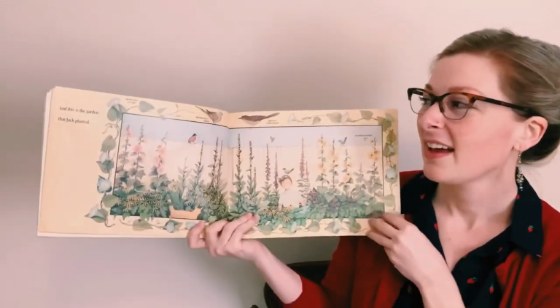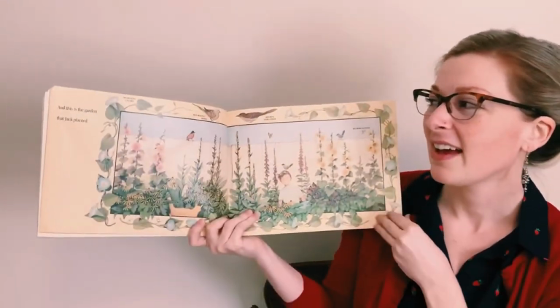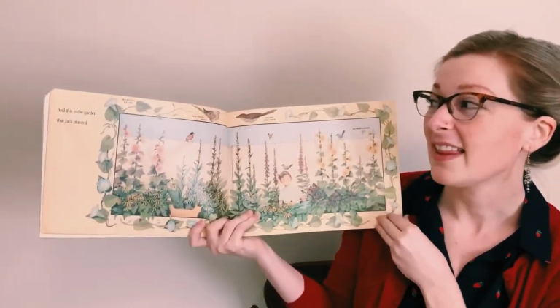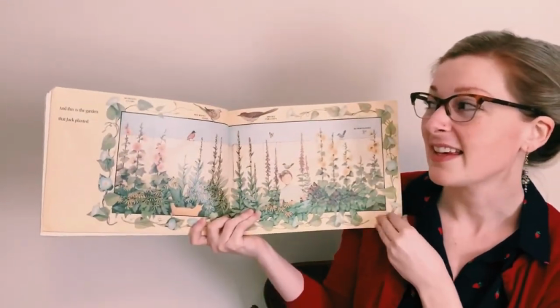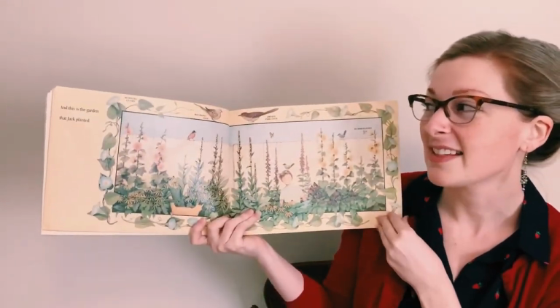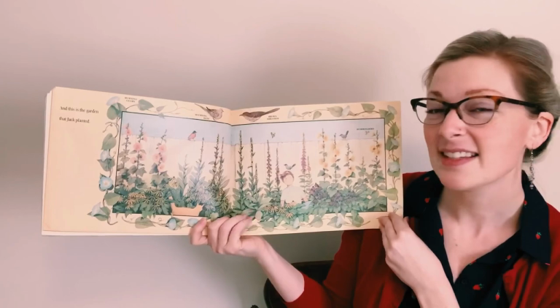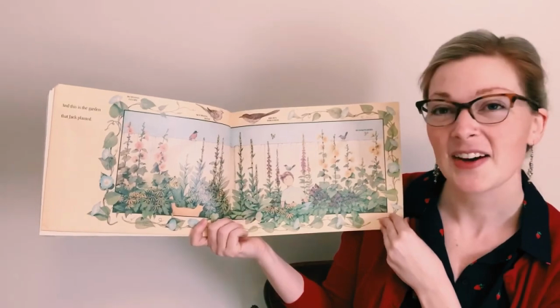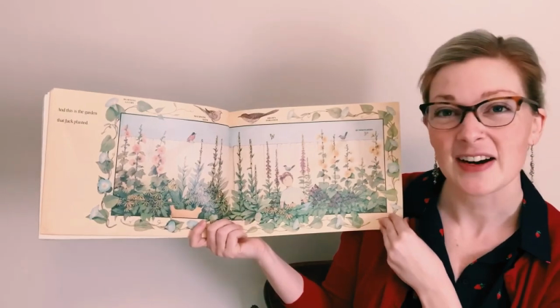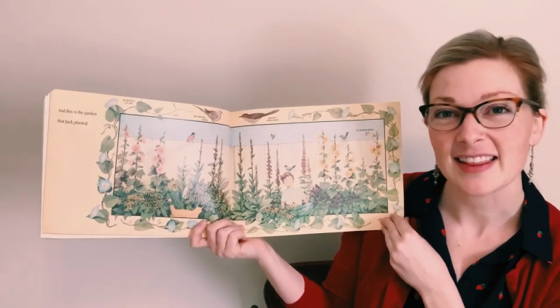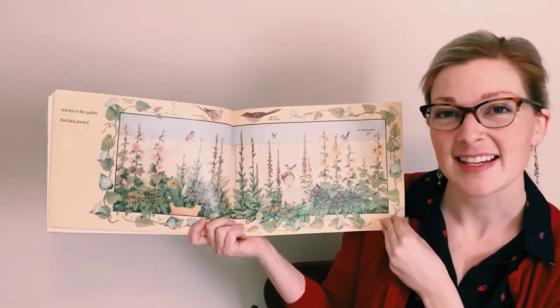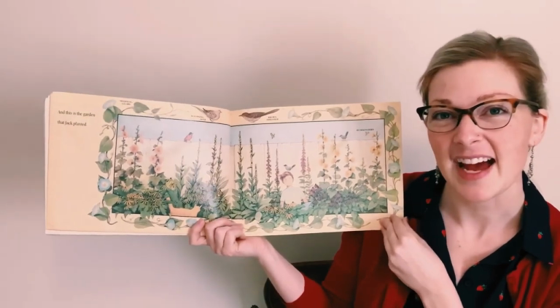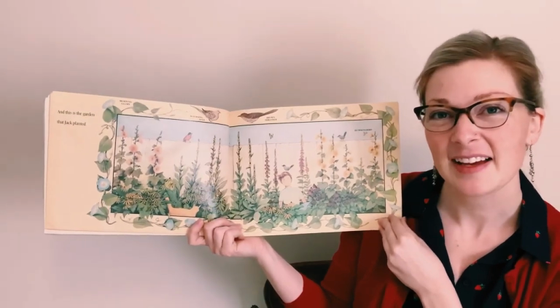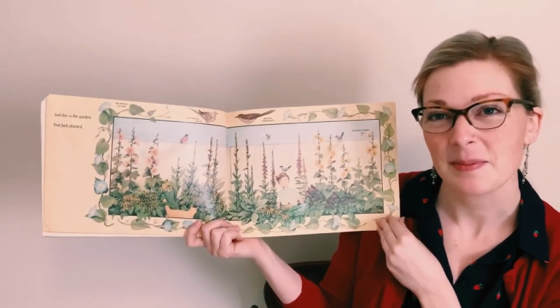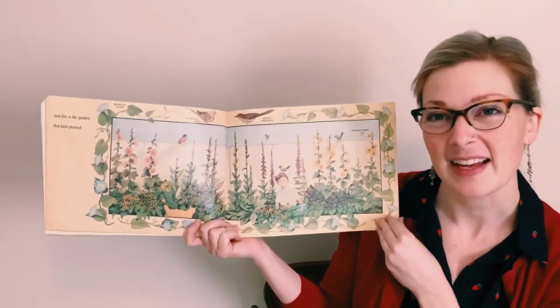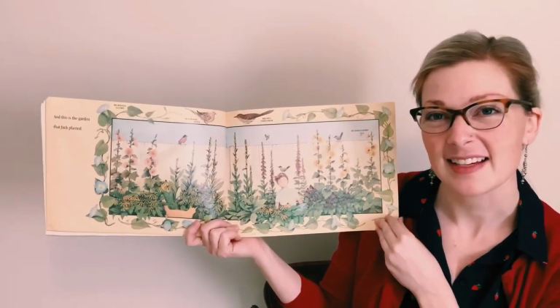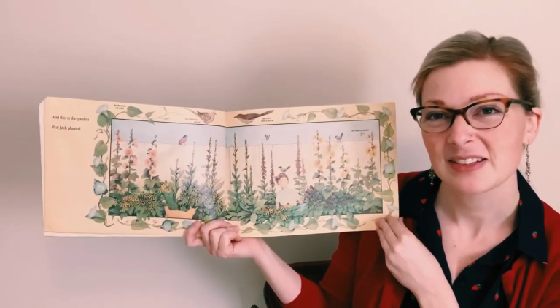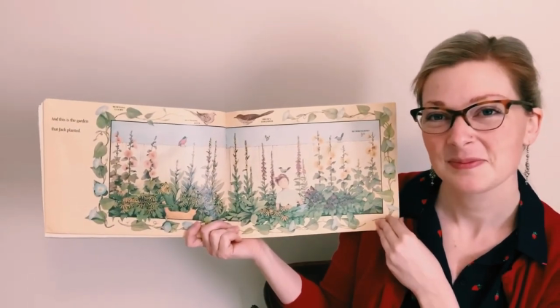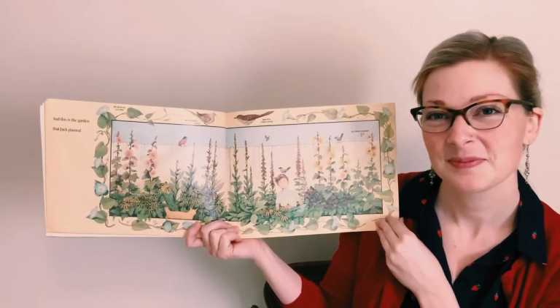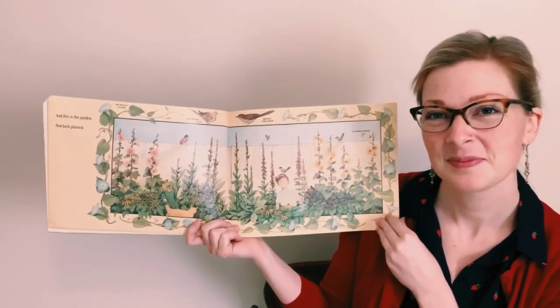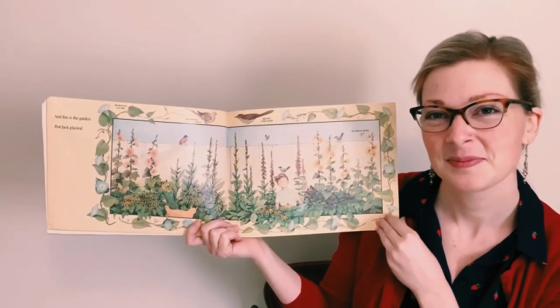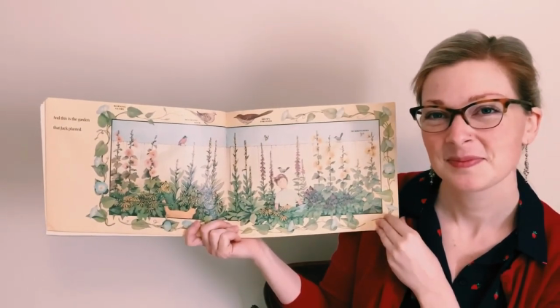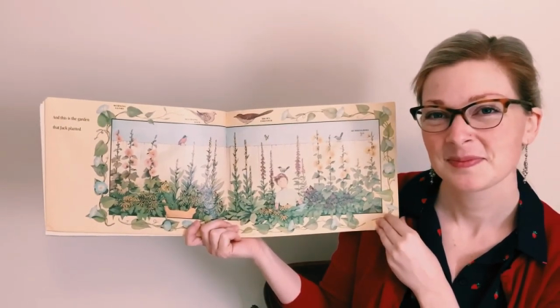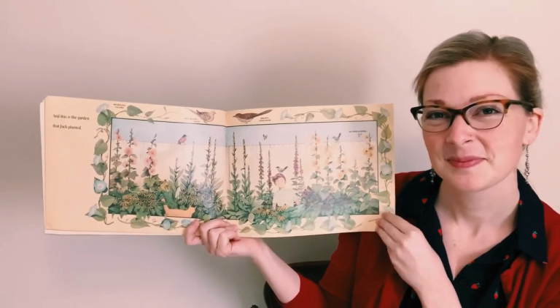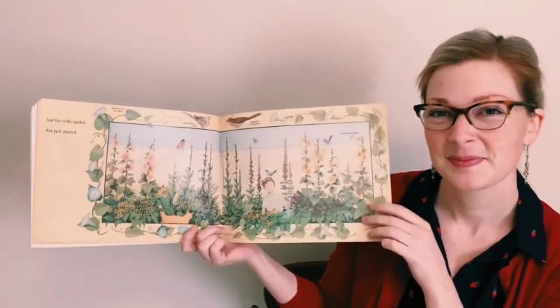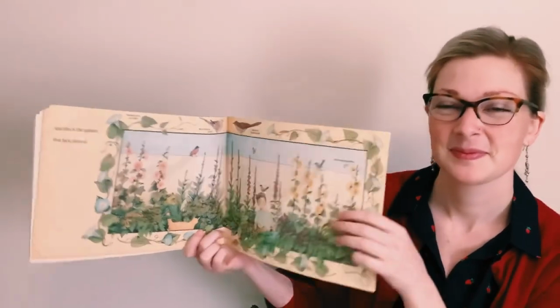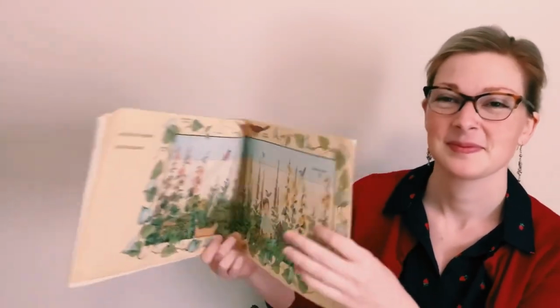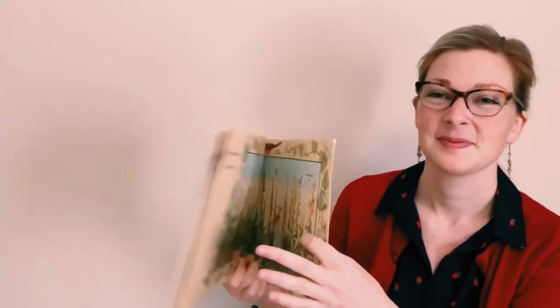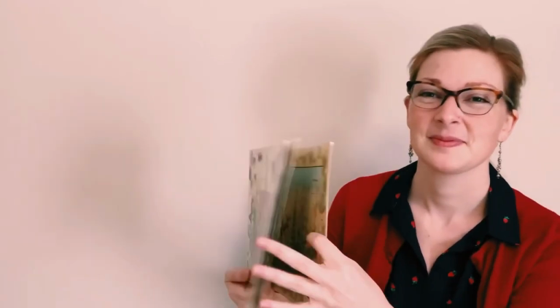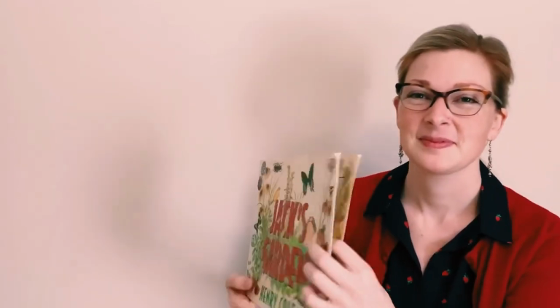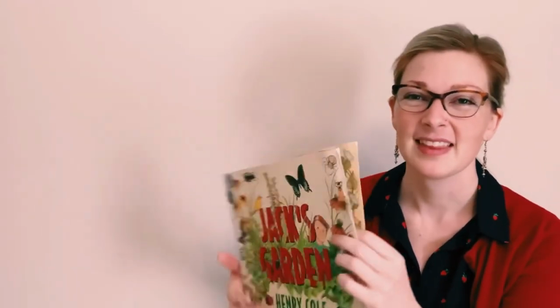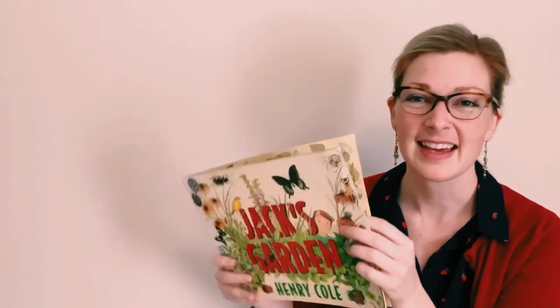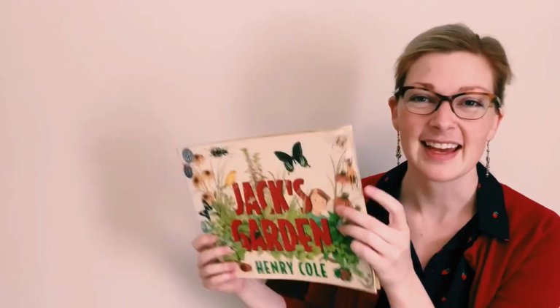And this is the garden that Jack planted. The end.